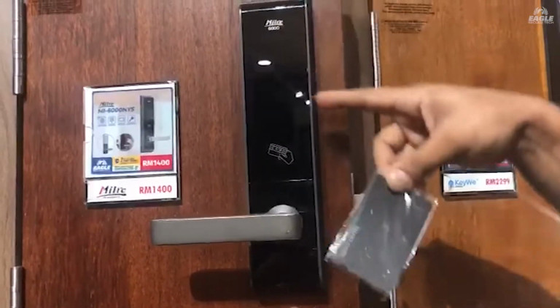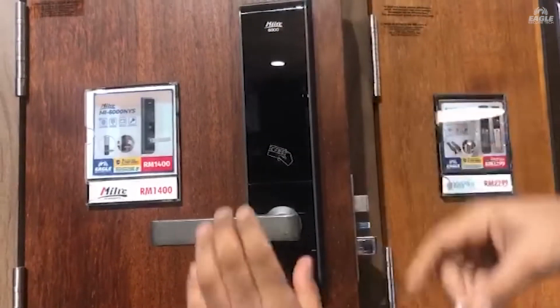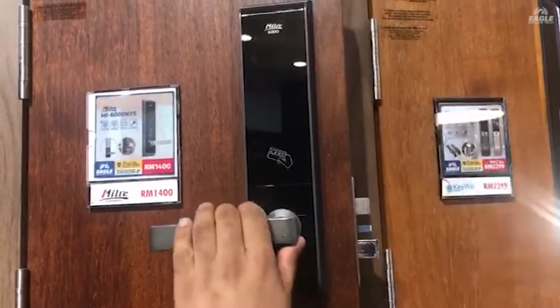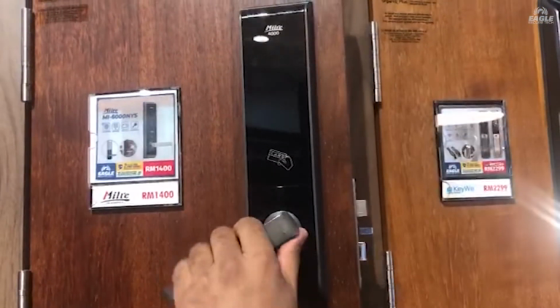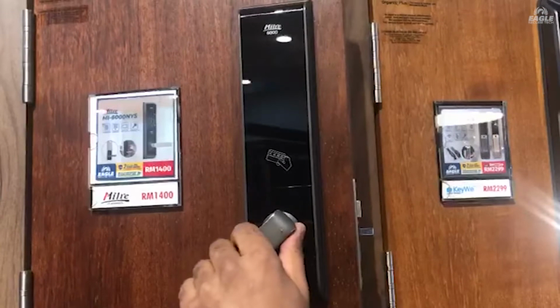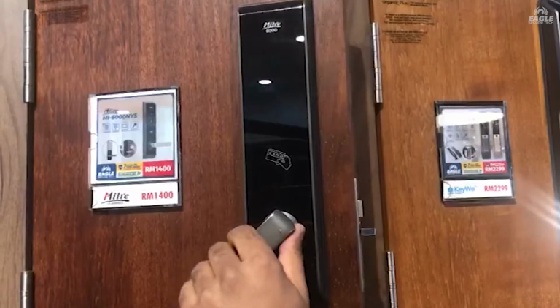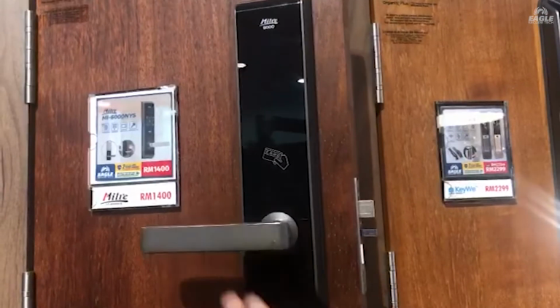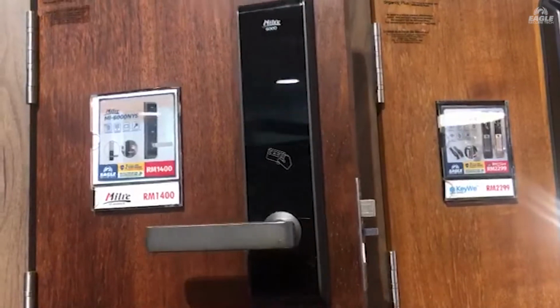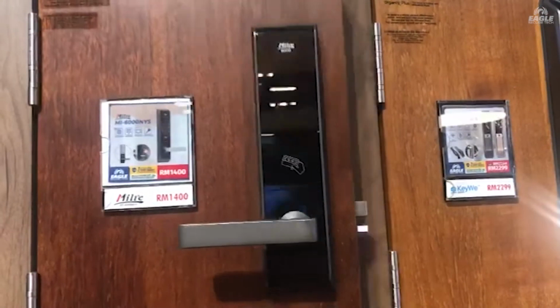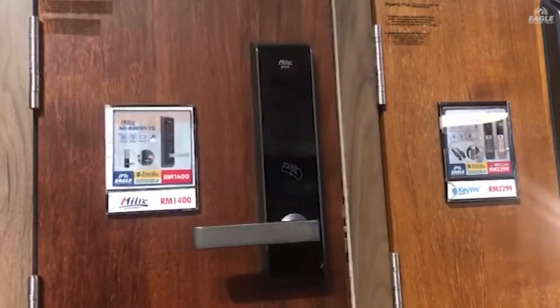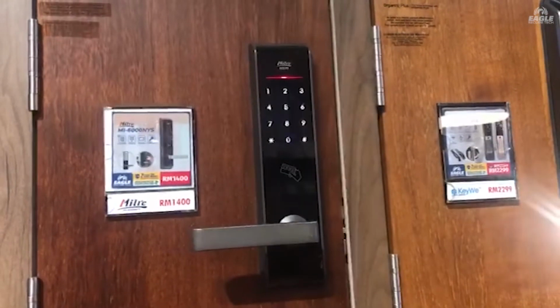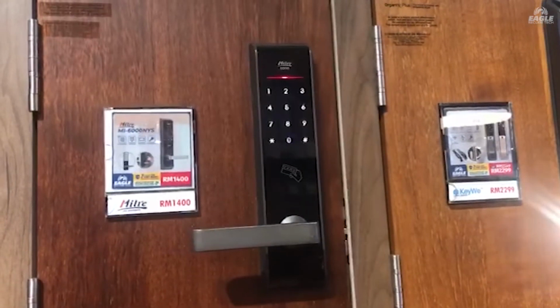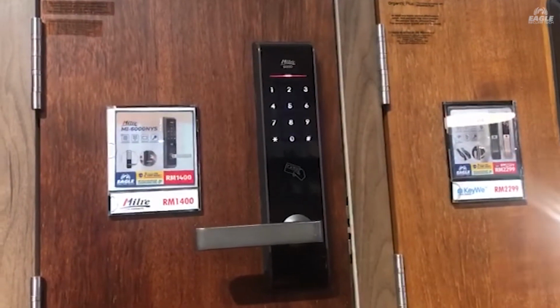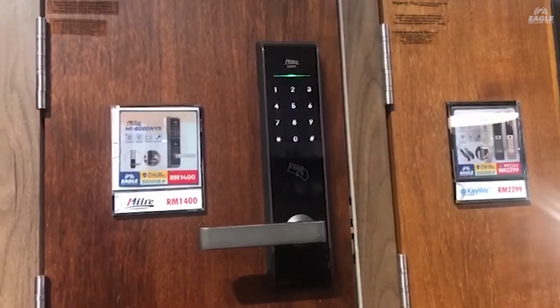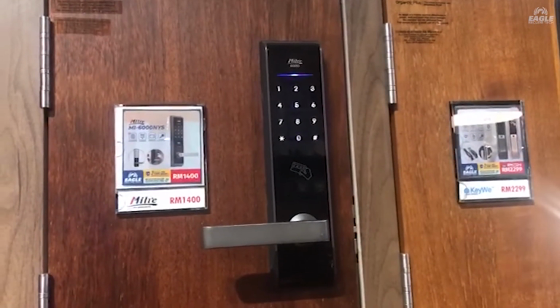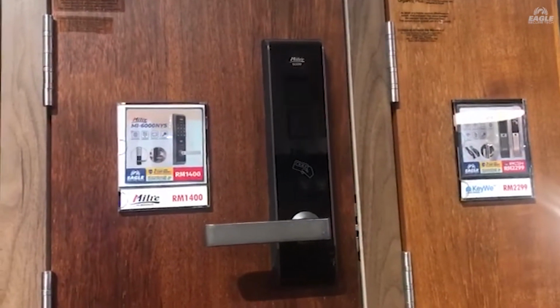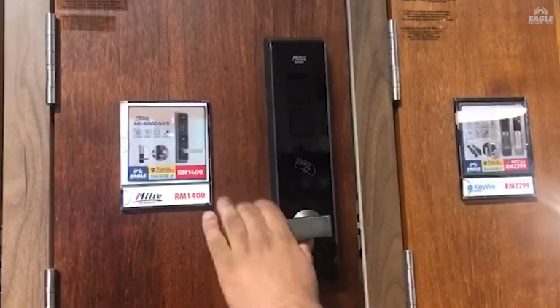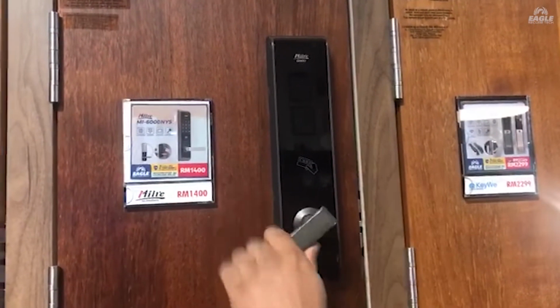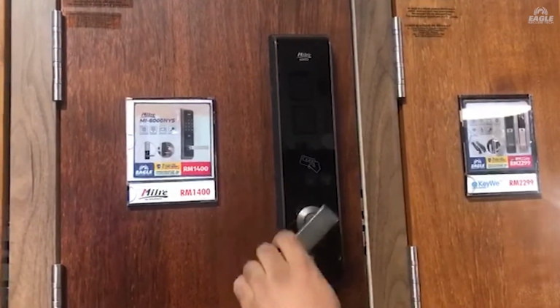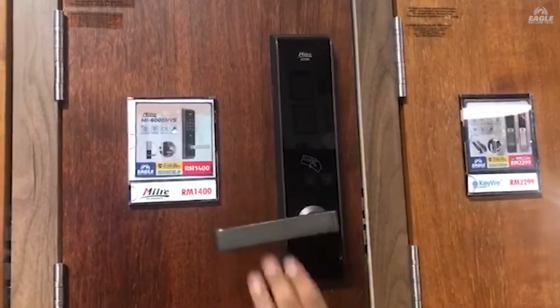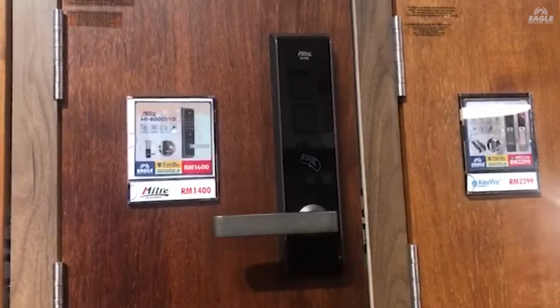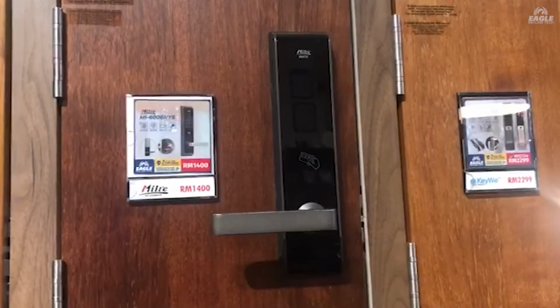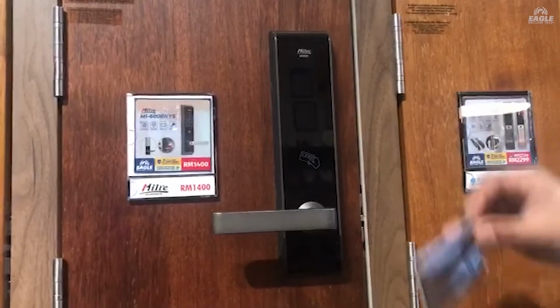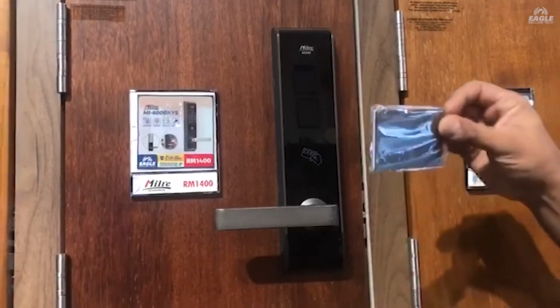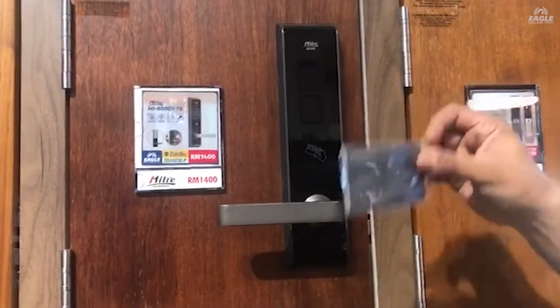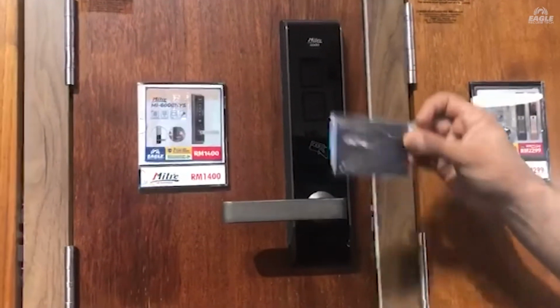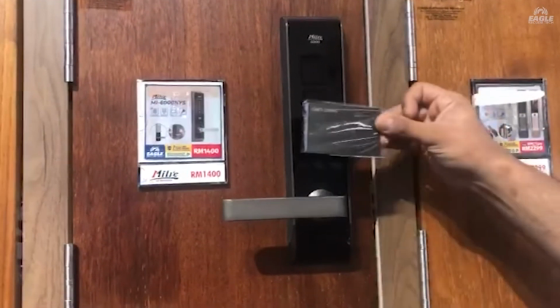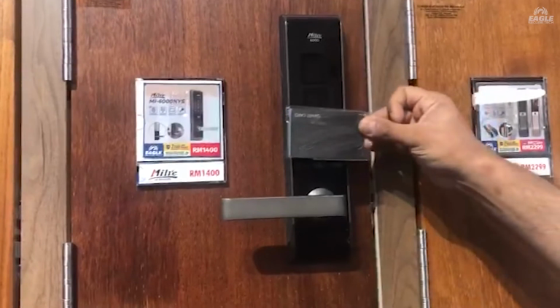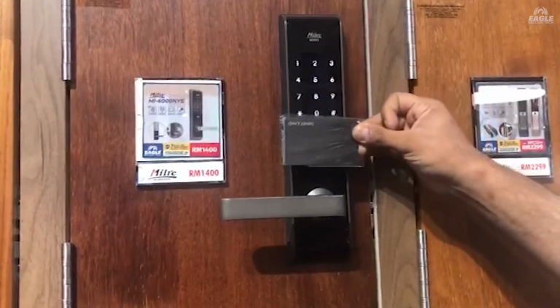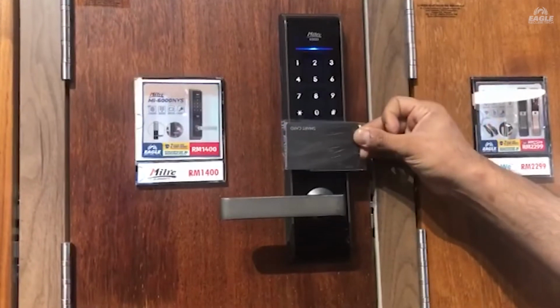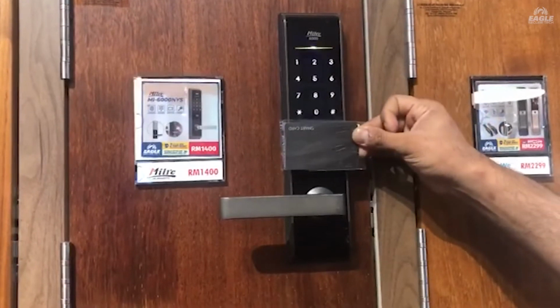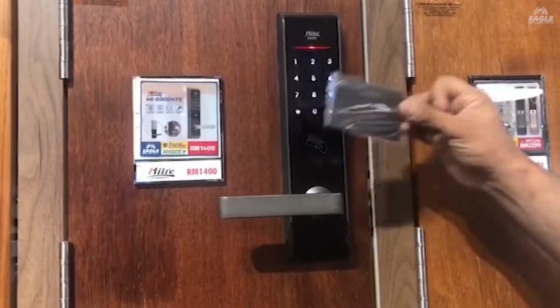Now it can unlock. The door is now locked, and you can use your access card to unlock it.